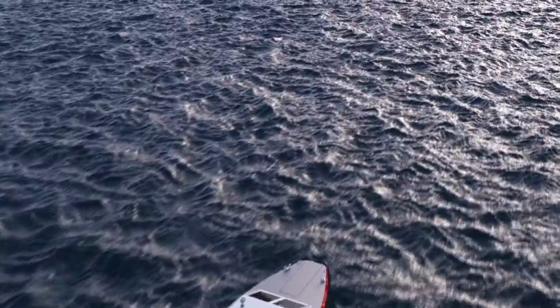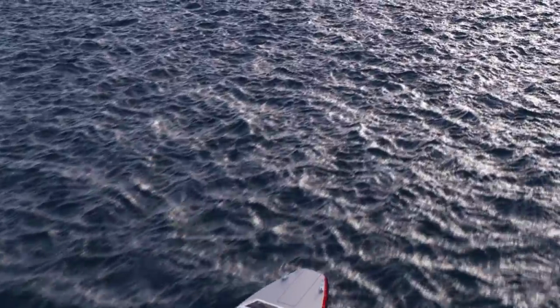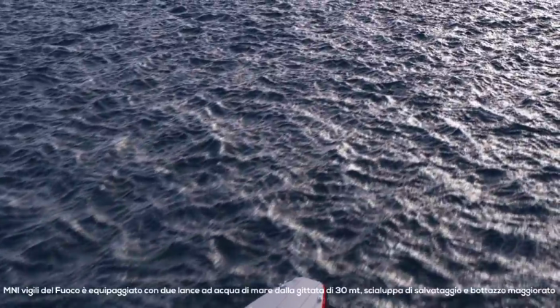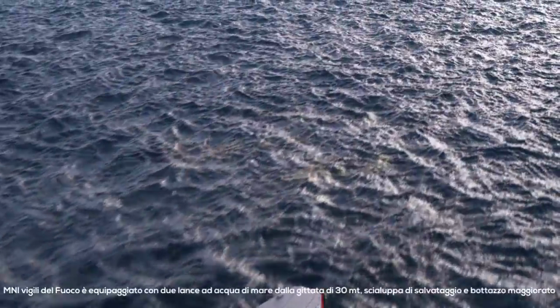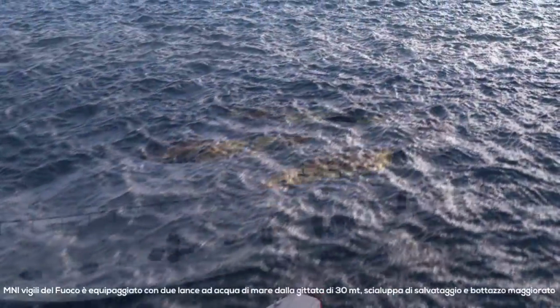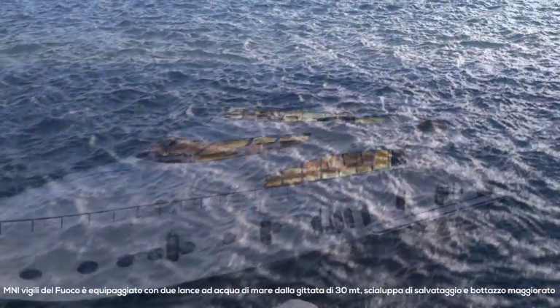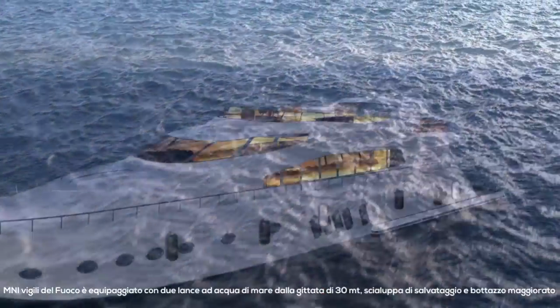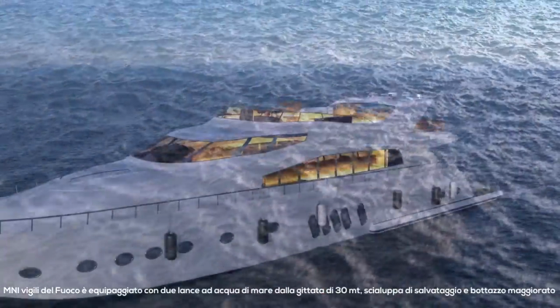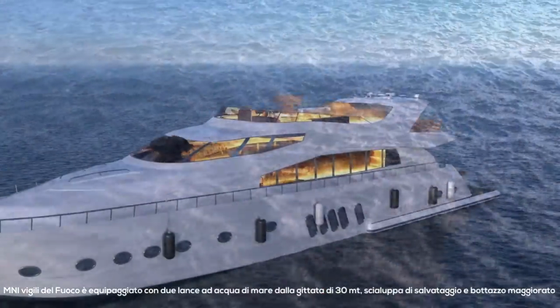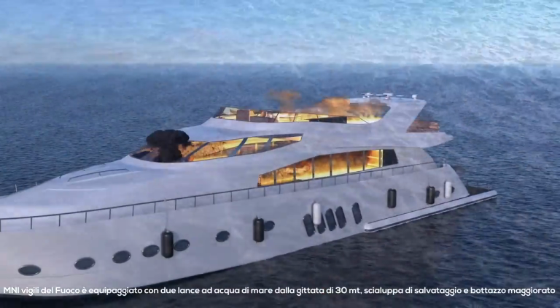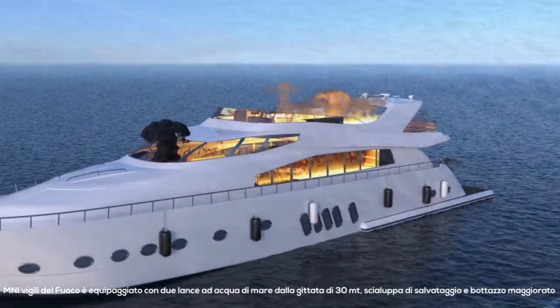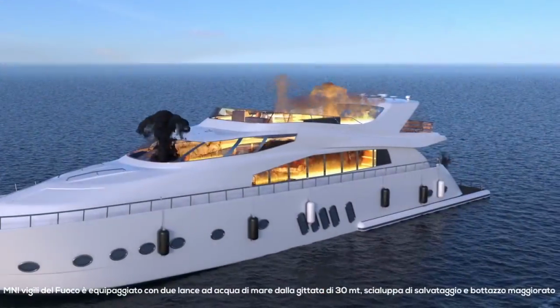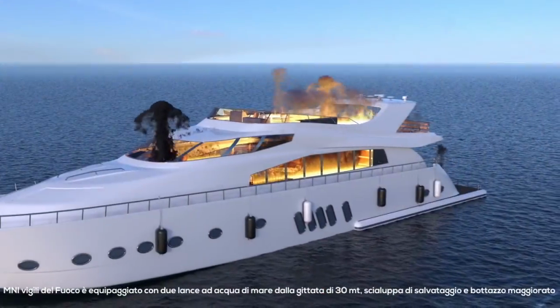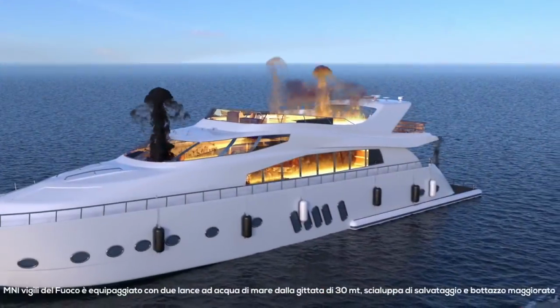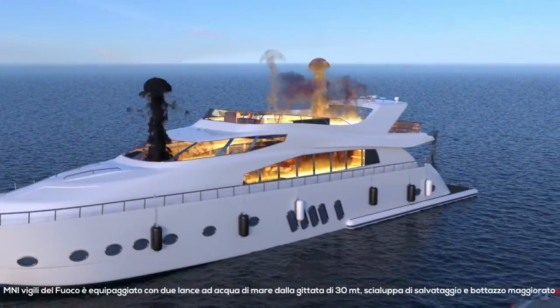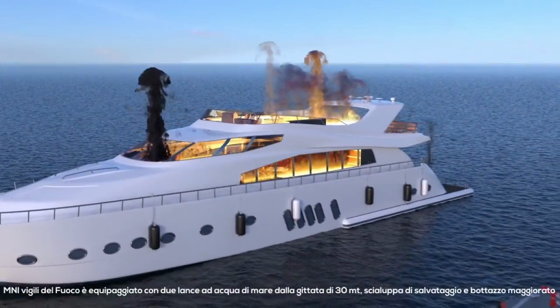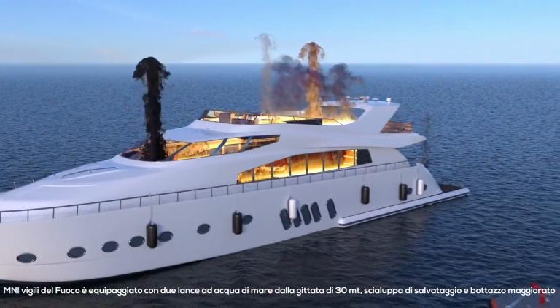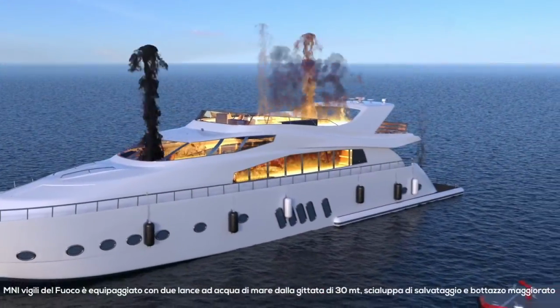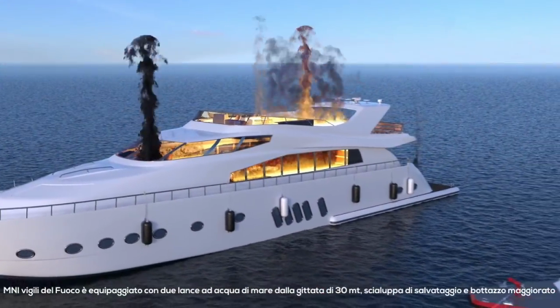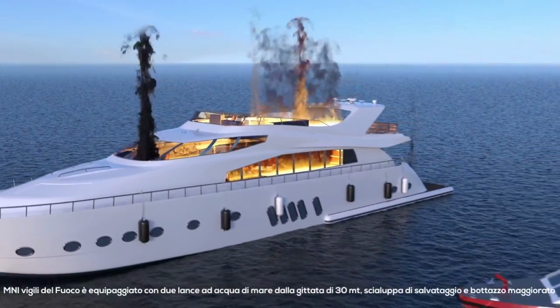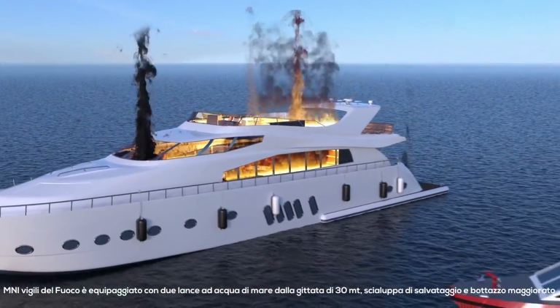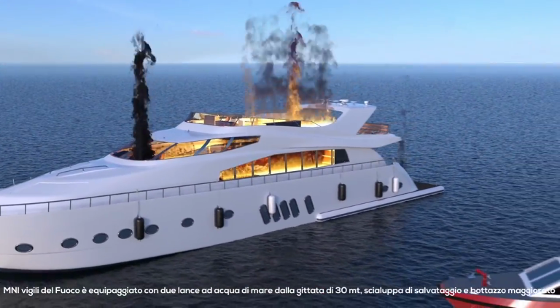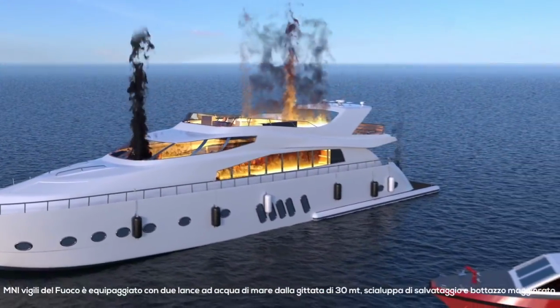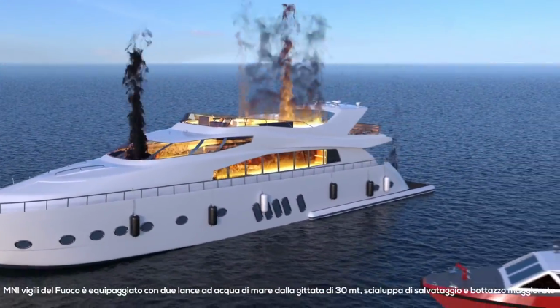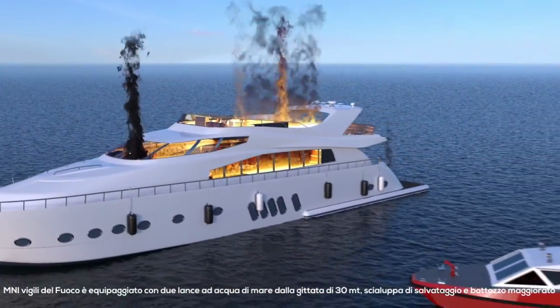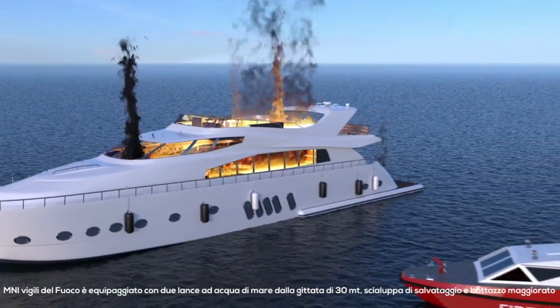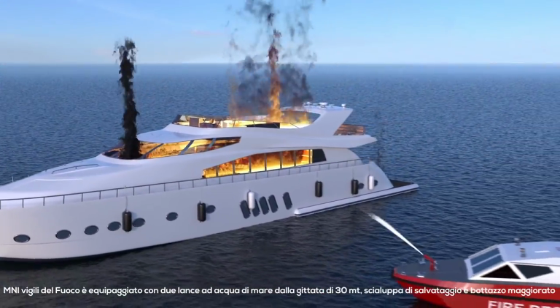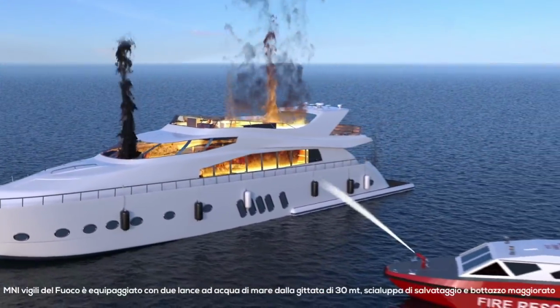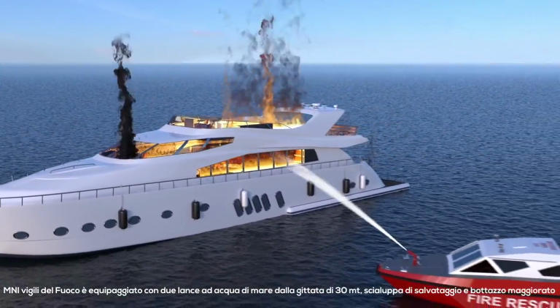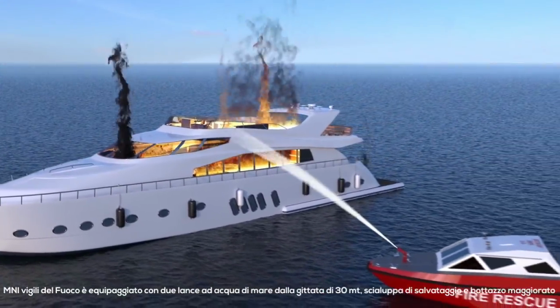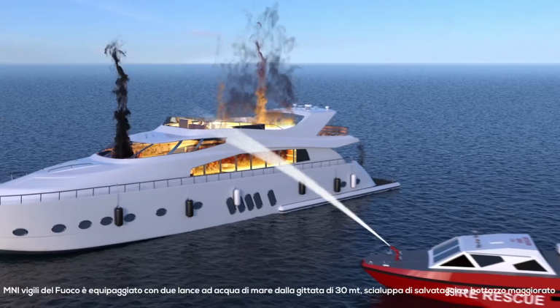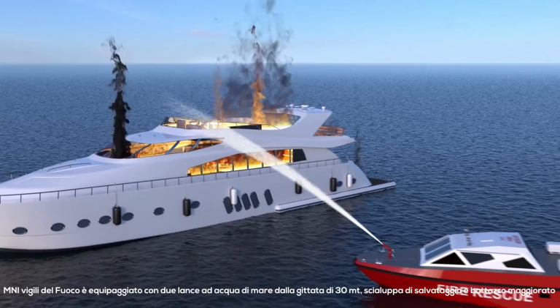The Mini Fire Rescue features two long-range water cannons, ladders, and boarding life rafts.